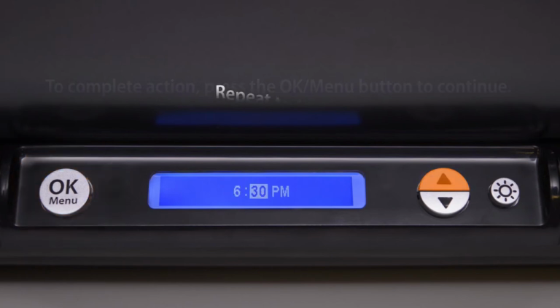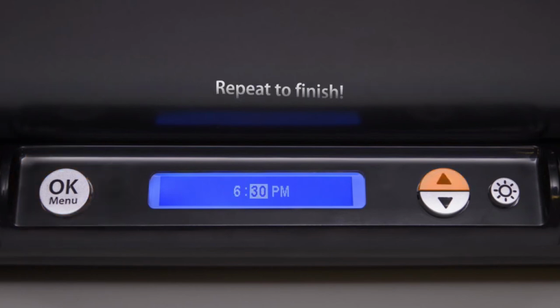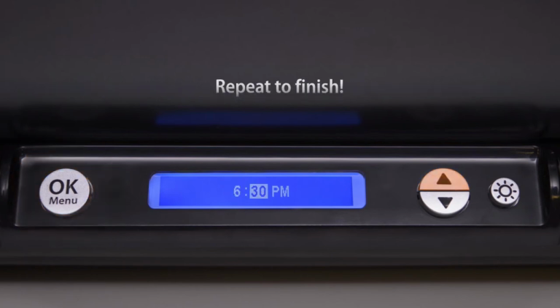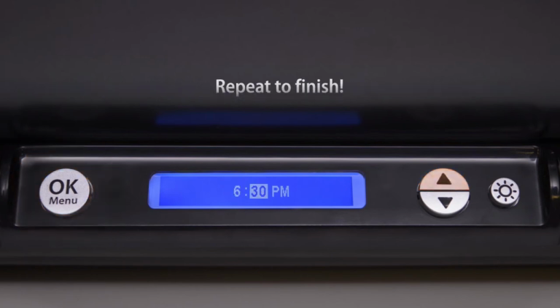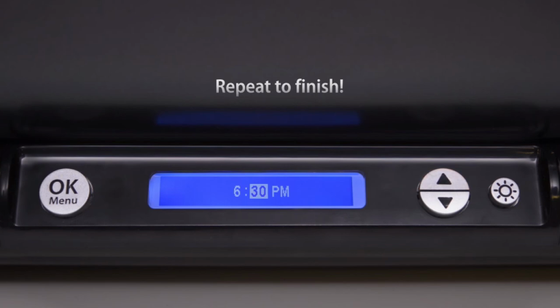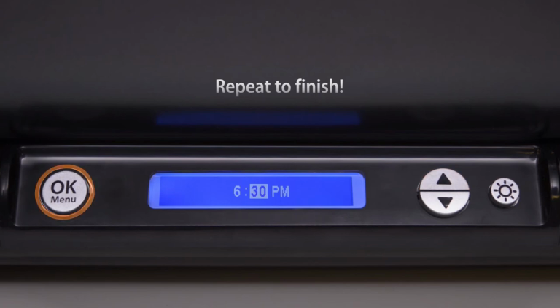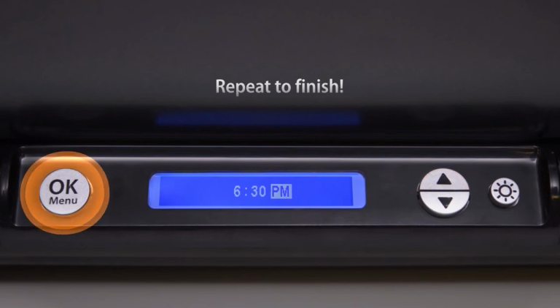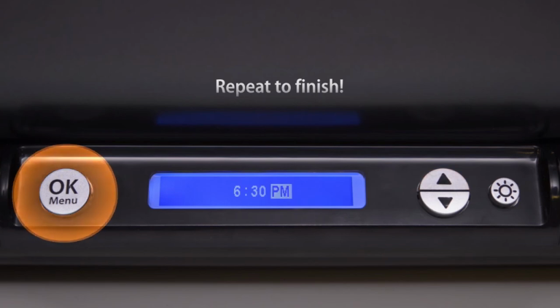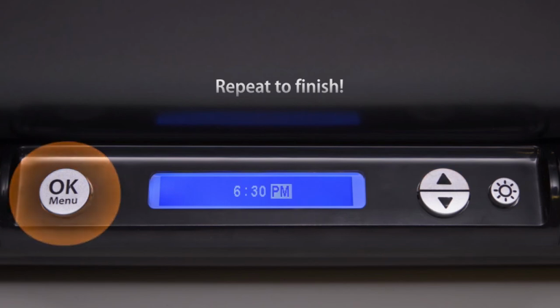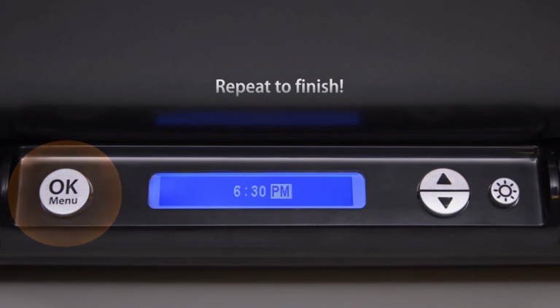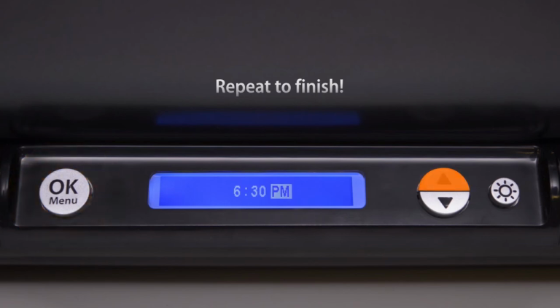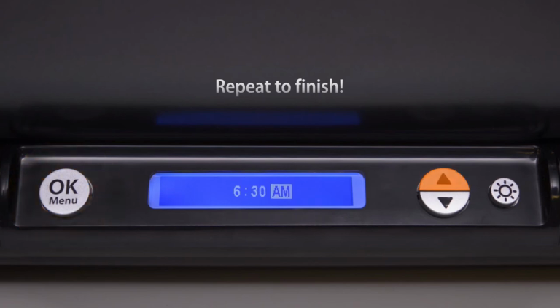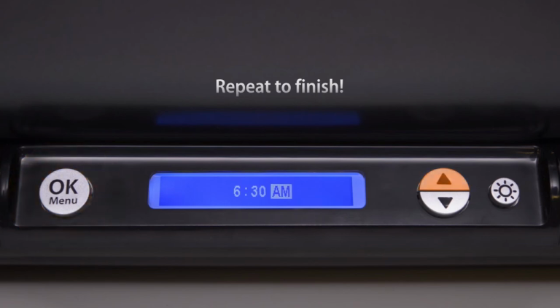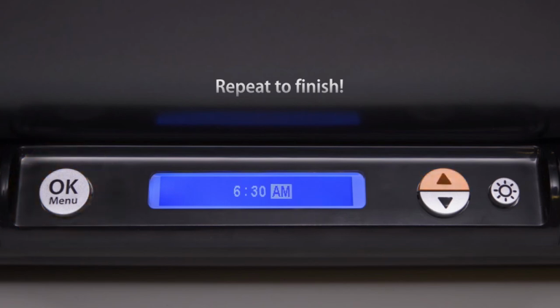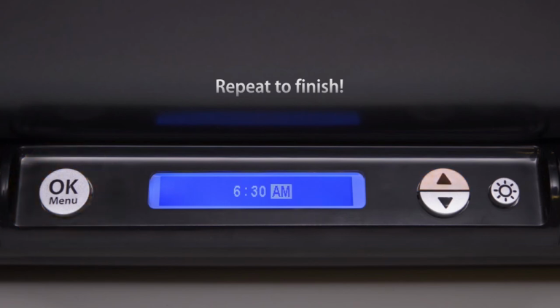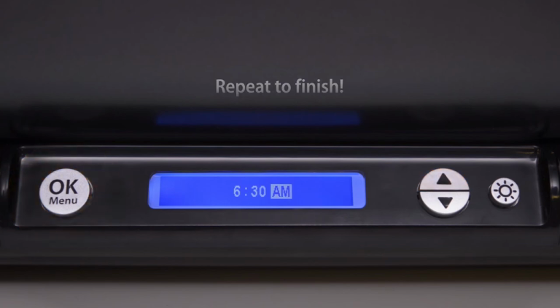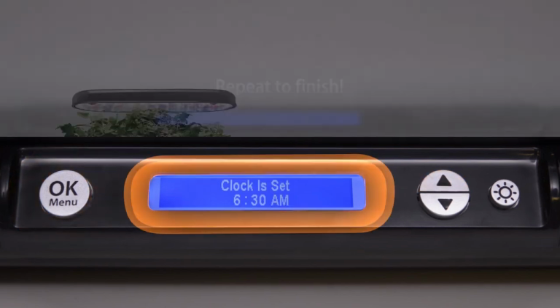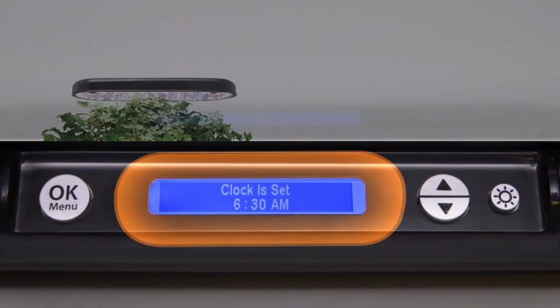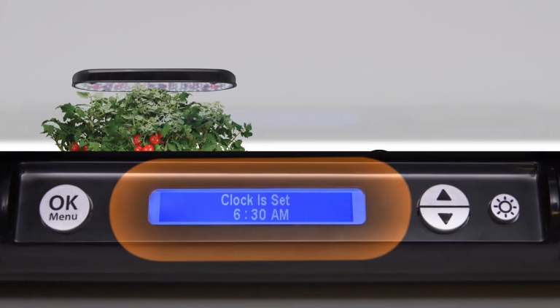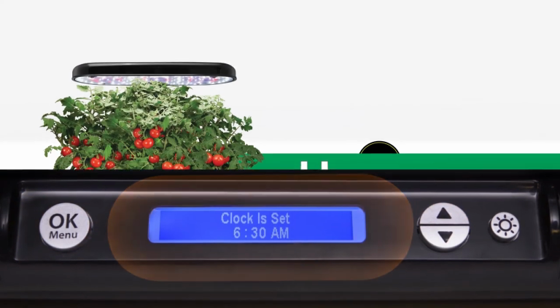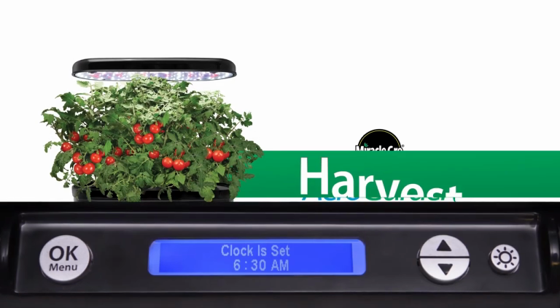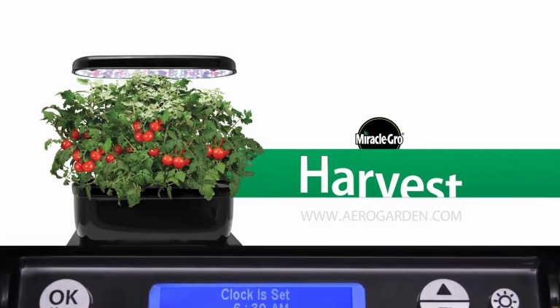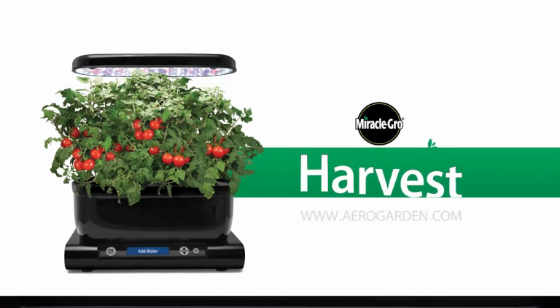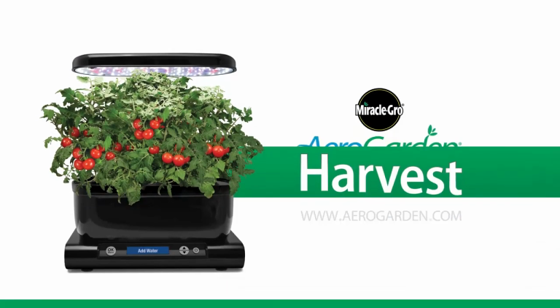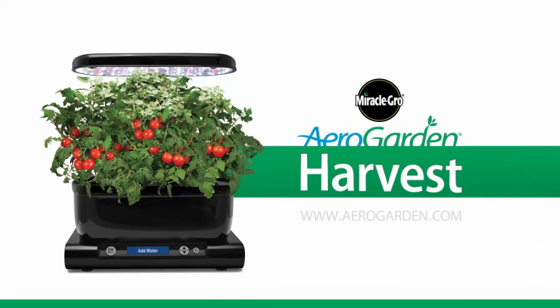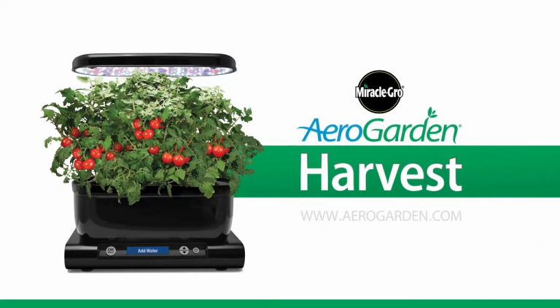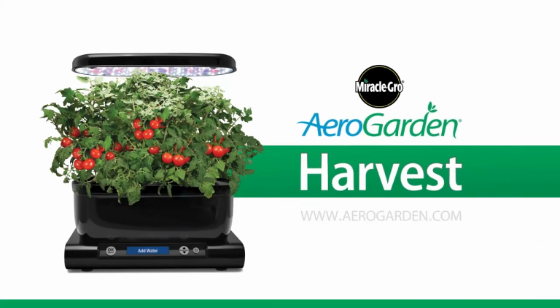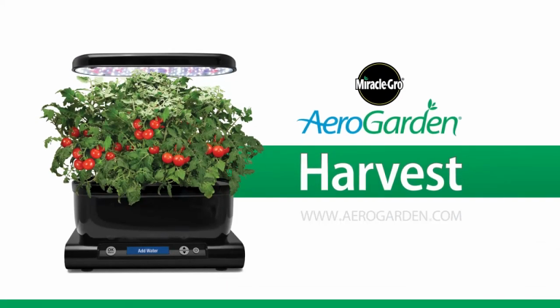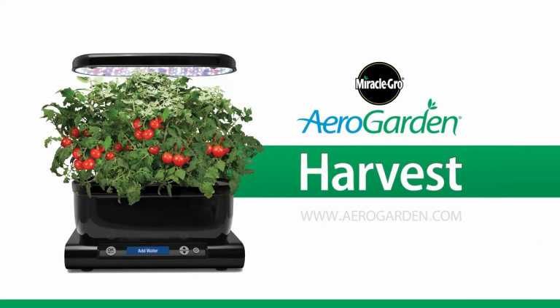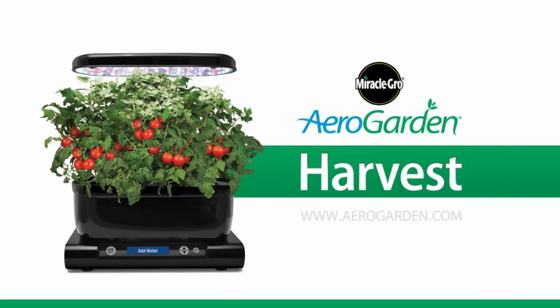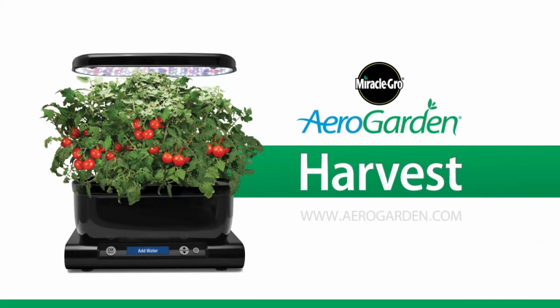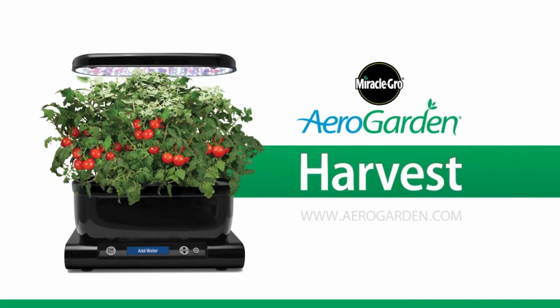Repeat to finish. For more information, visit AeroGarden.com.